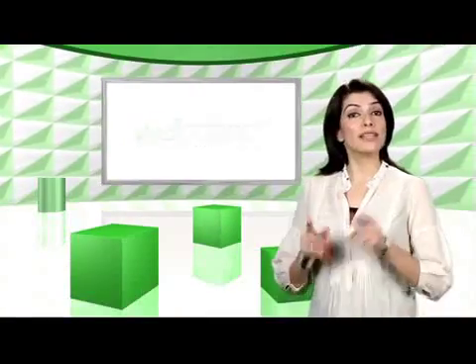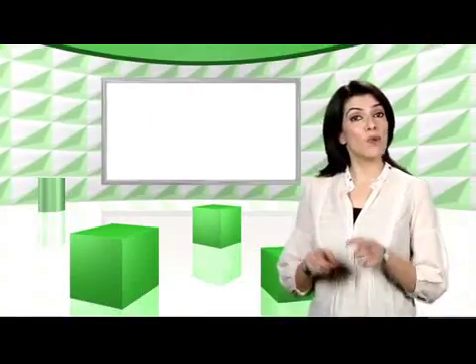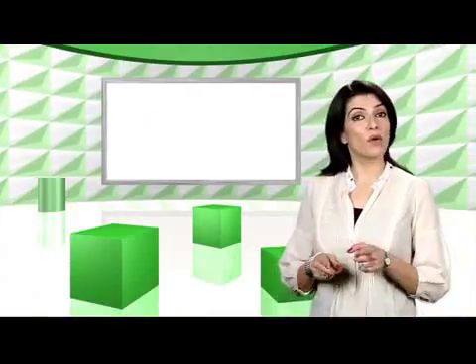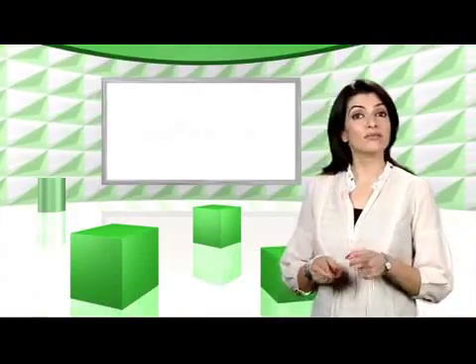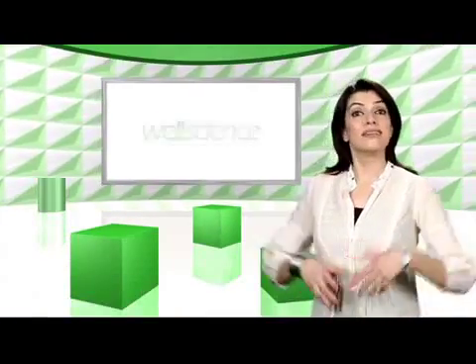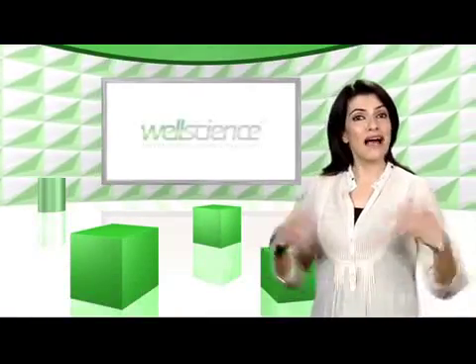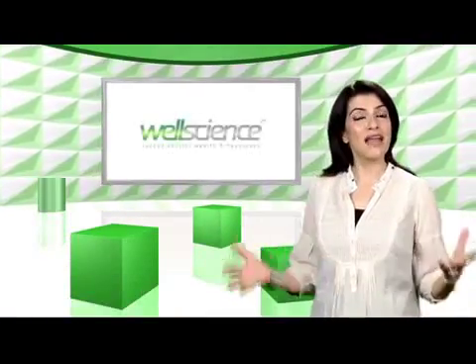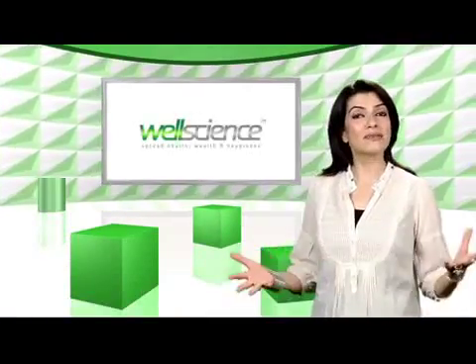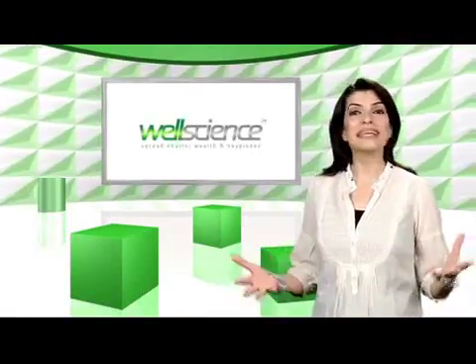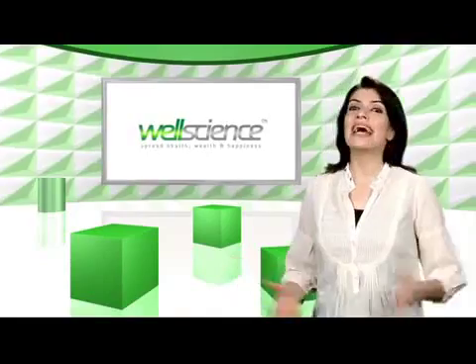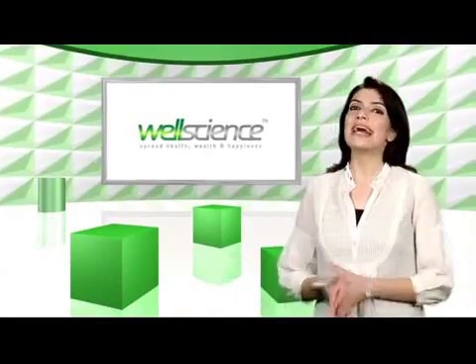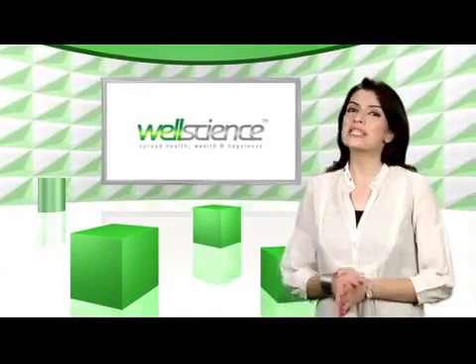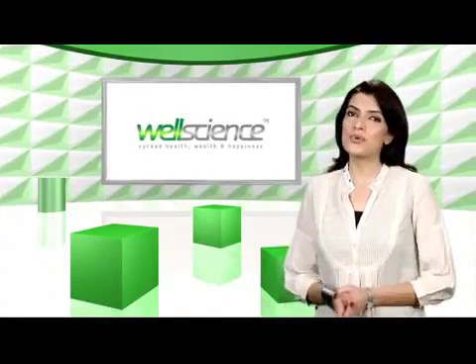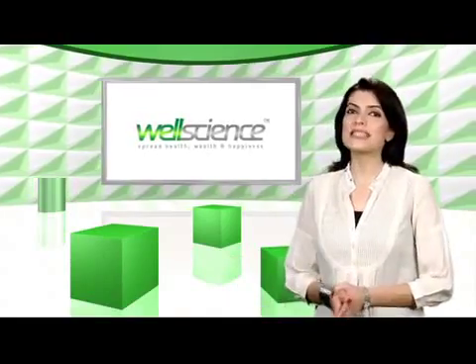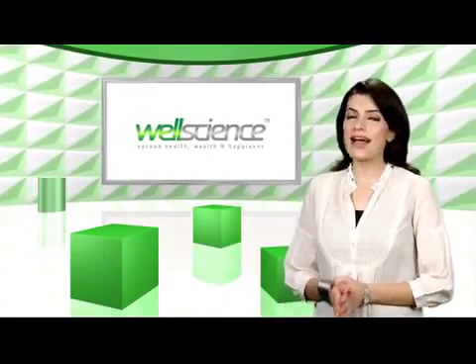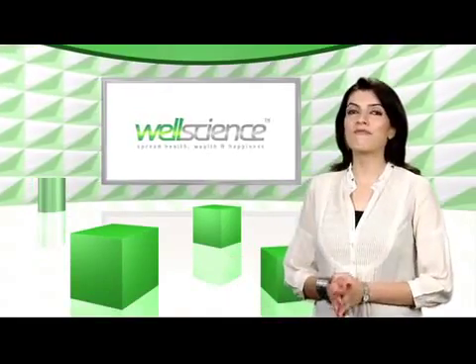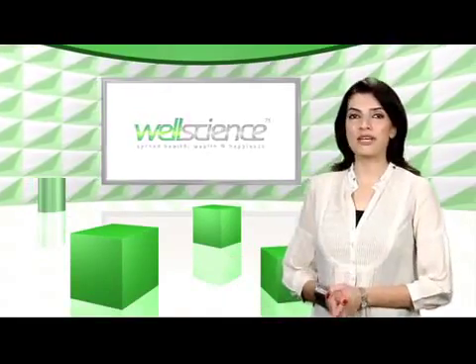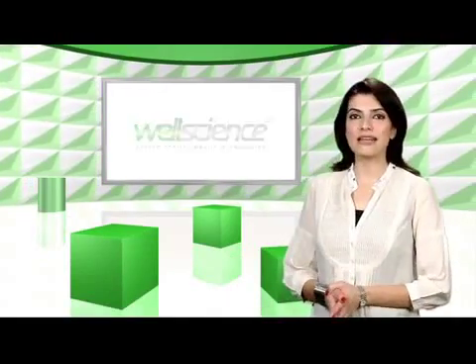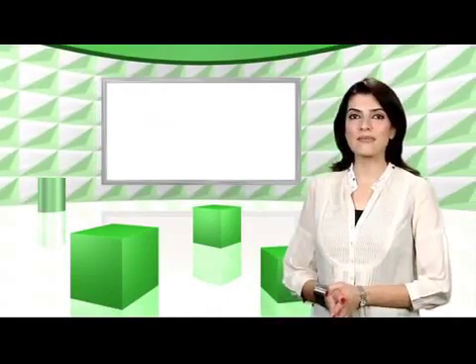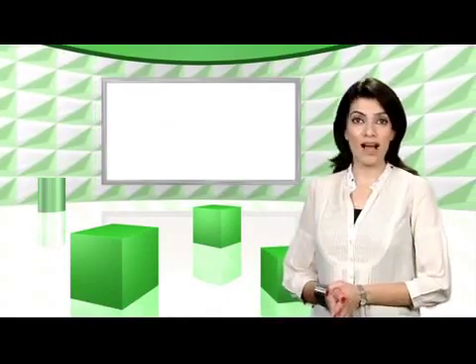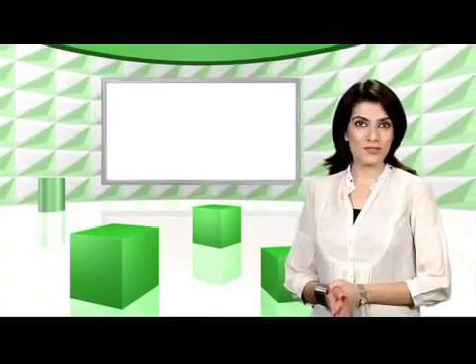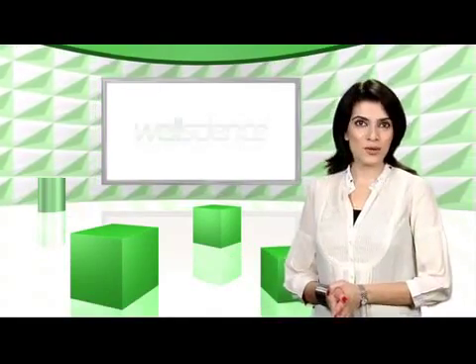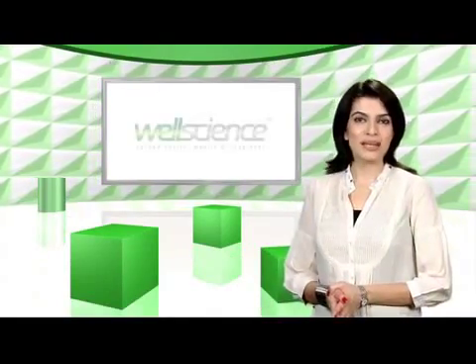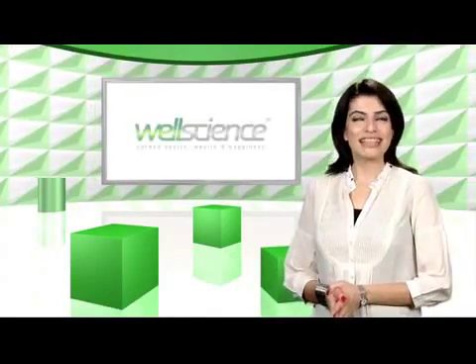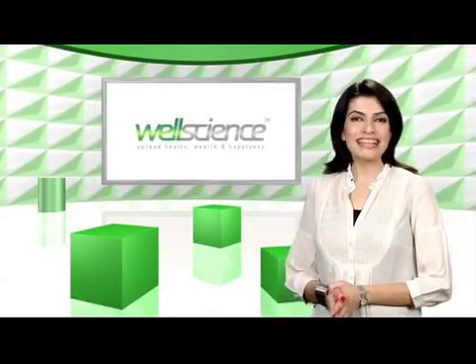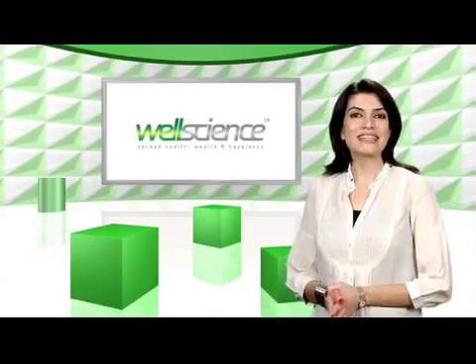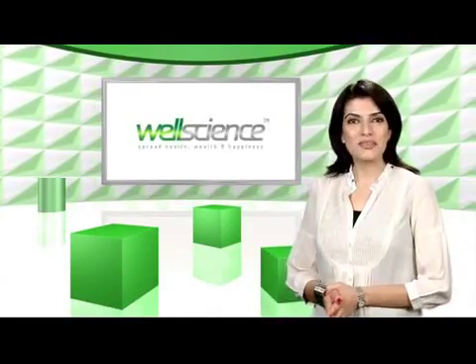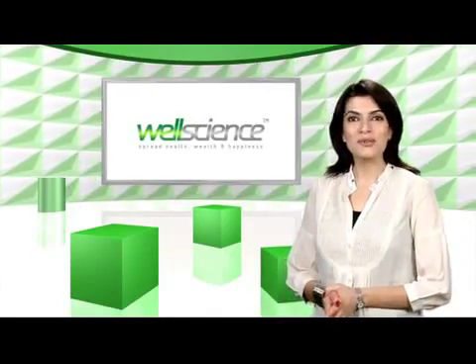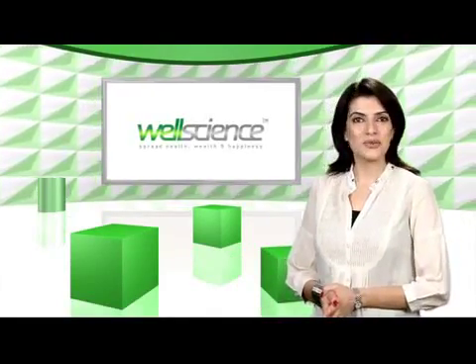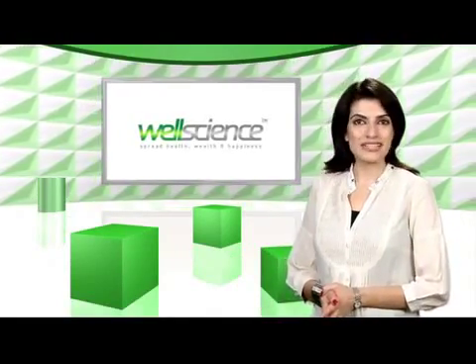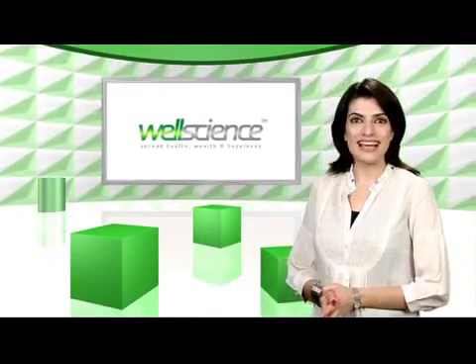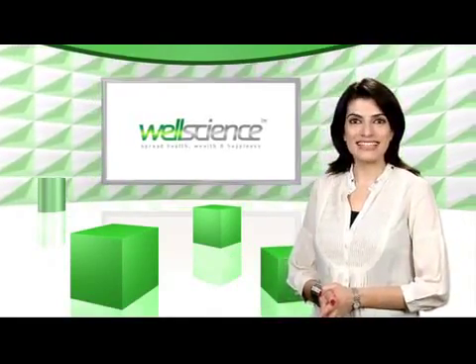Oh, and there's more. Laugh loudly and express love freely. After all, that is also WellScience.